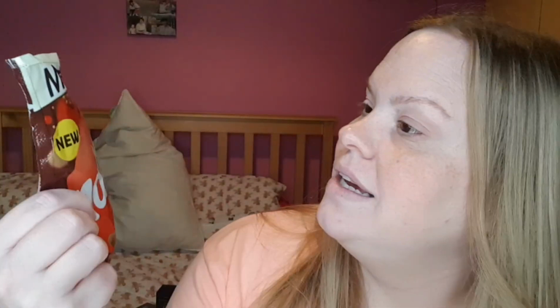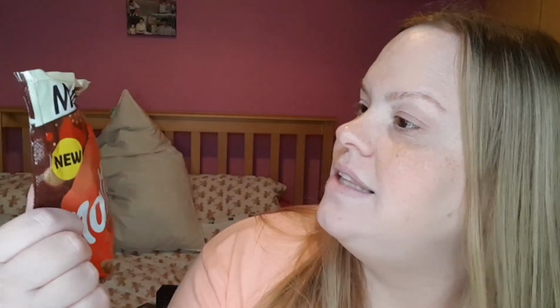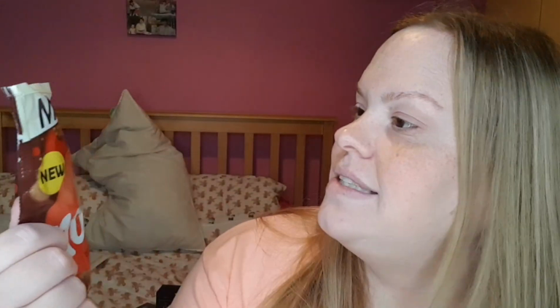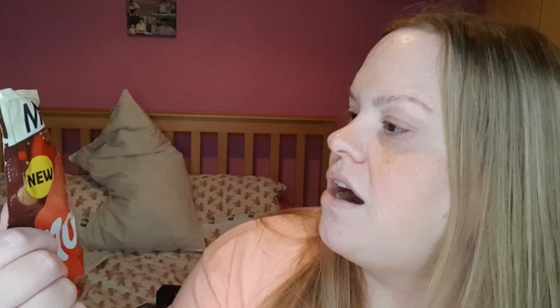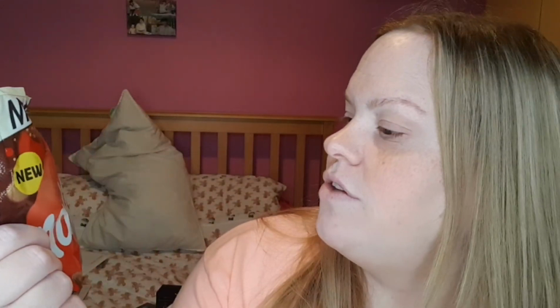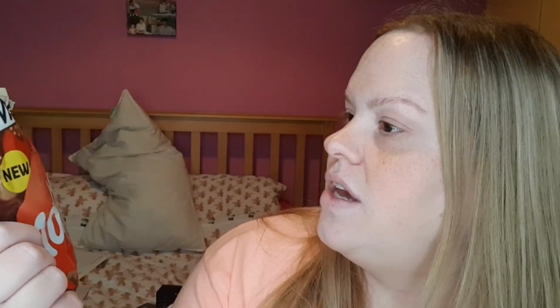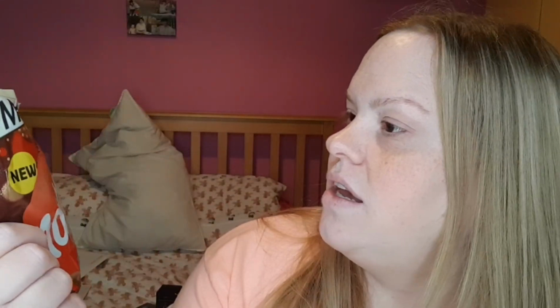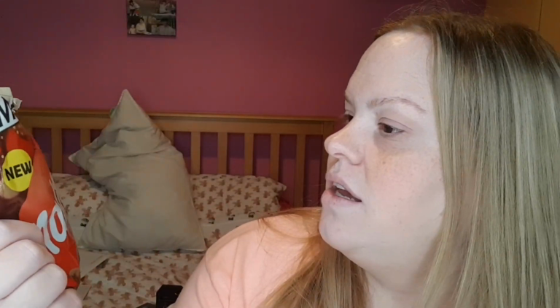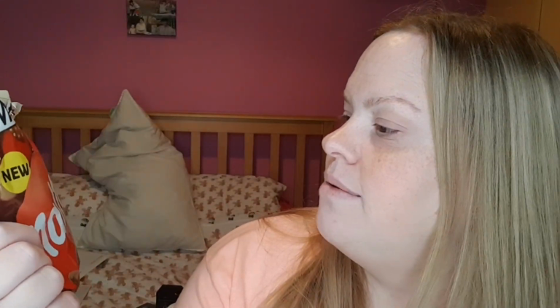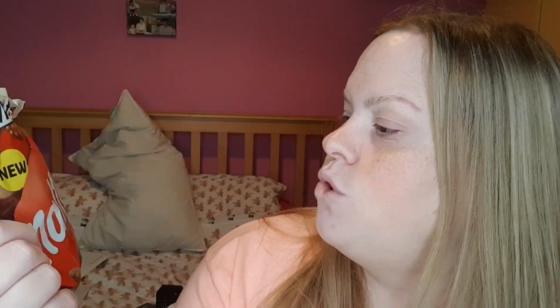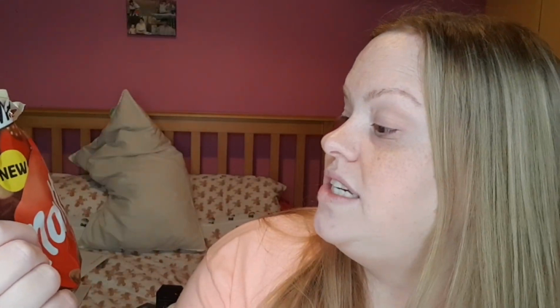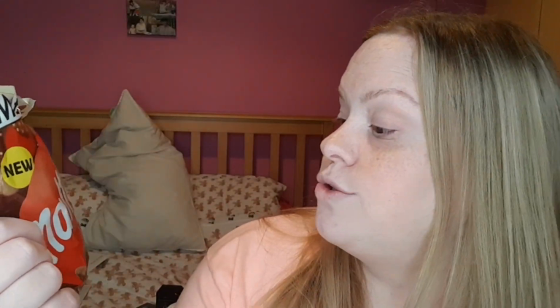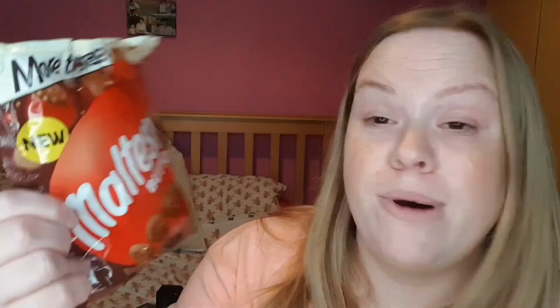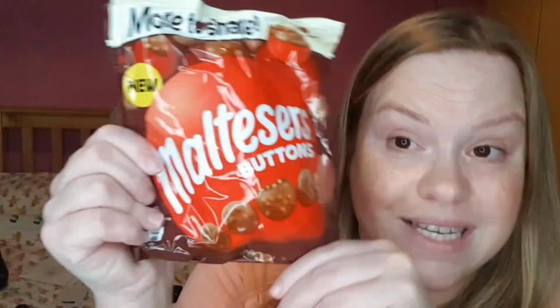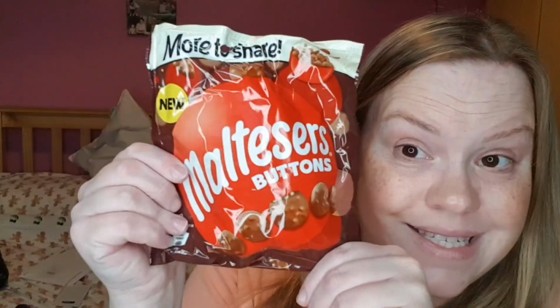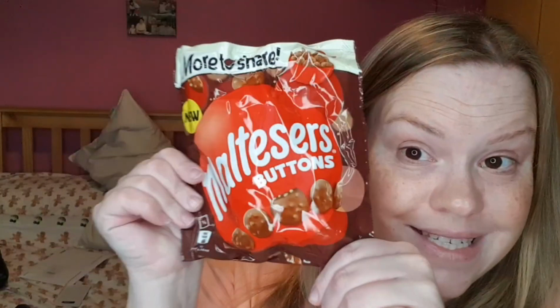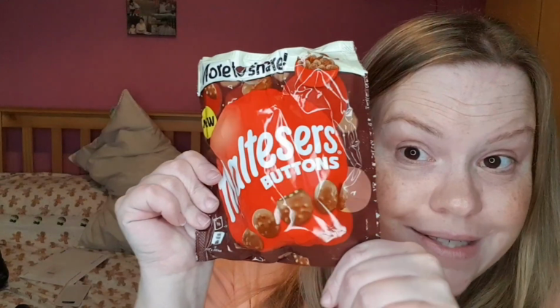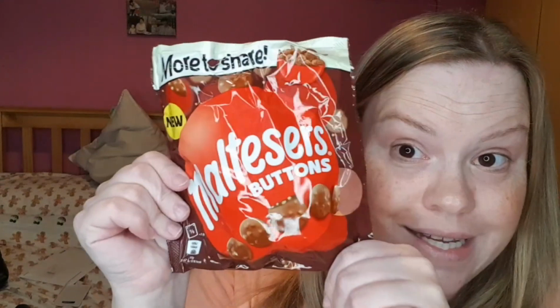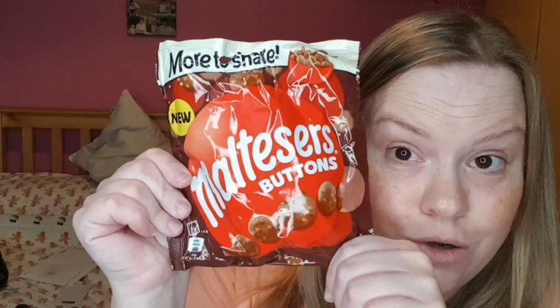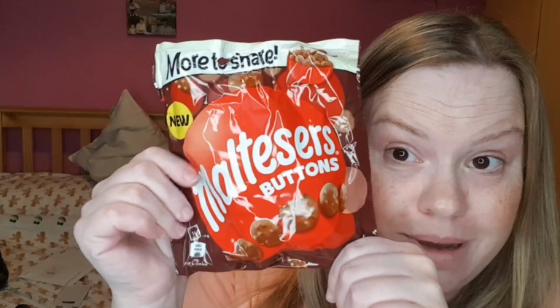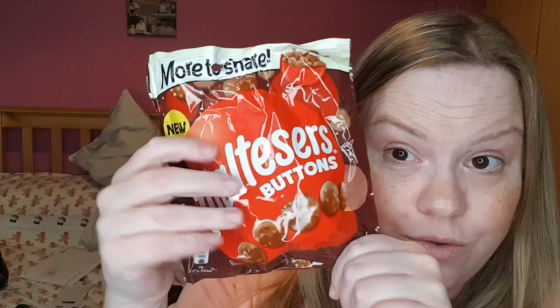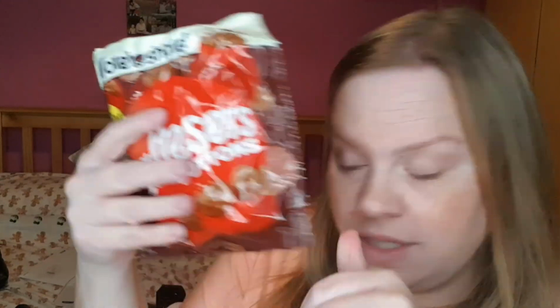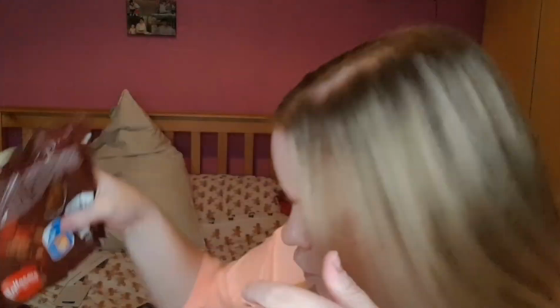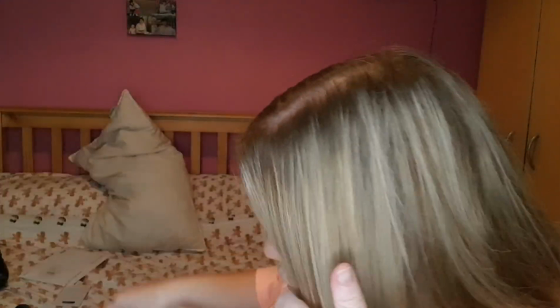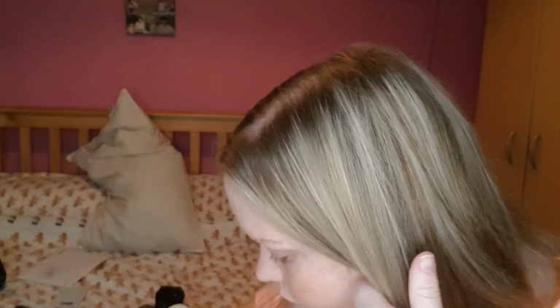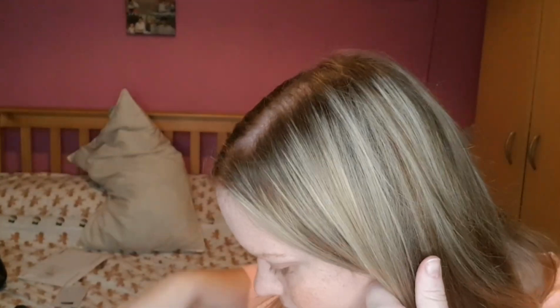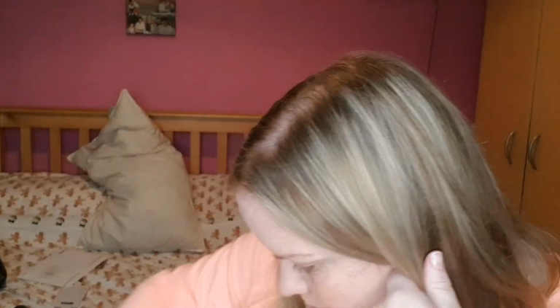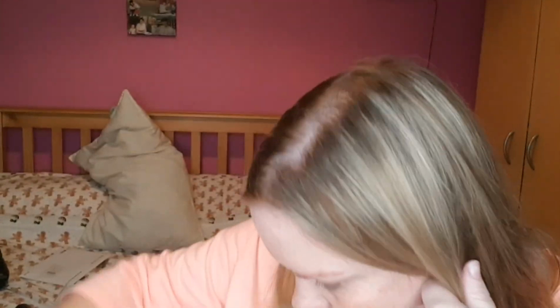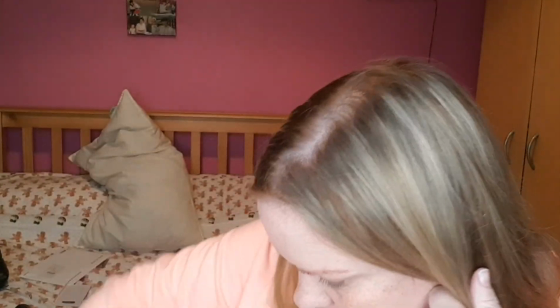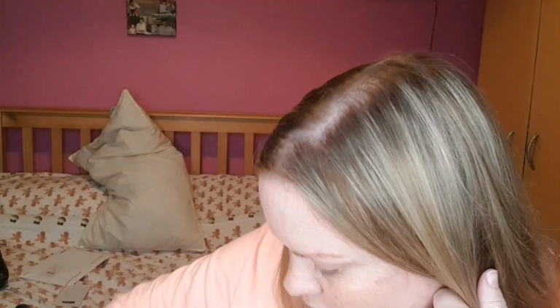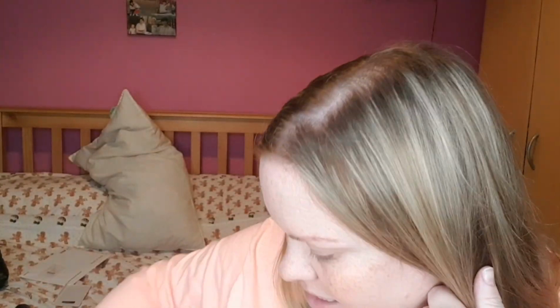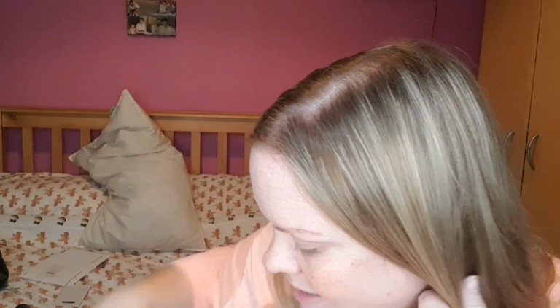And I finally got my hands on these — the Maltesers Buttons! I've got a bag of those to try, and I'll be hiding them from my dad.